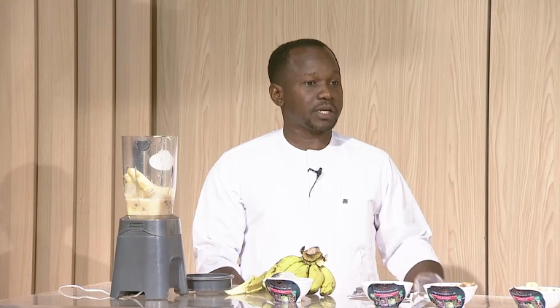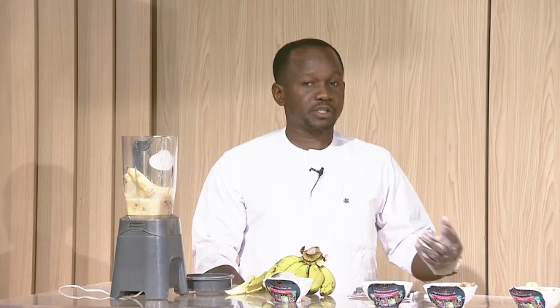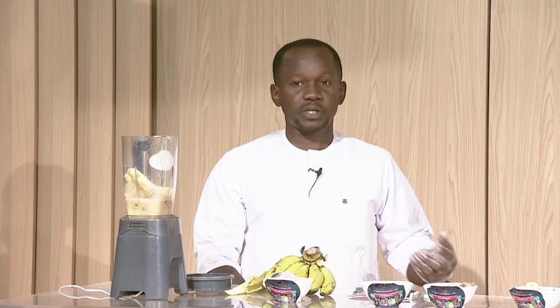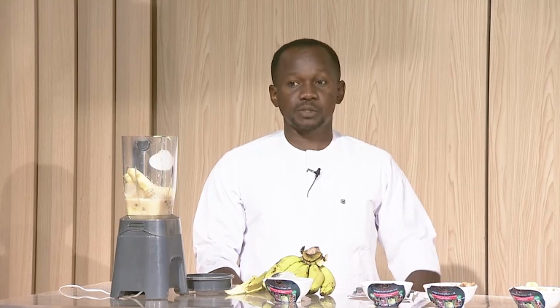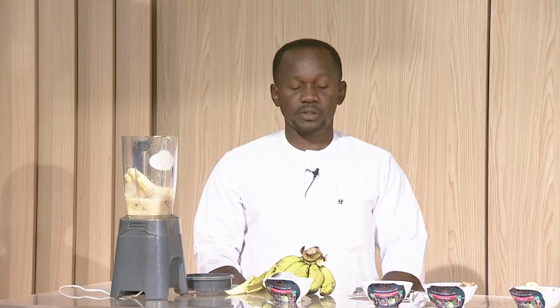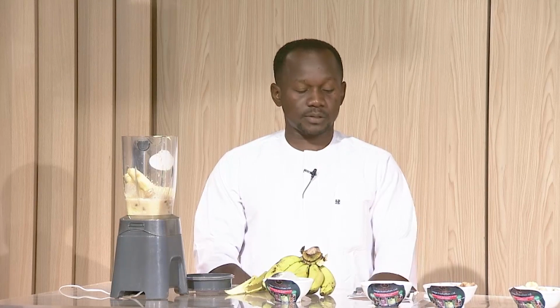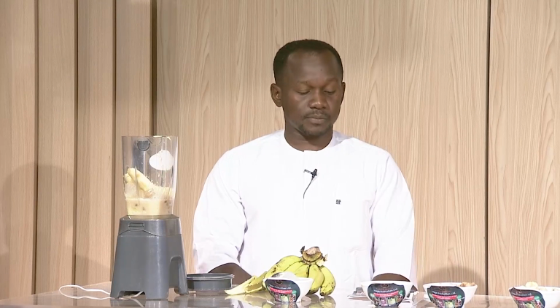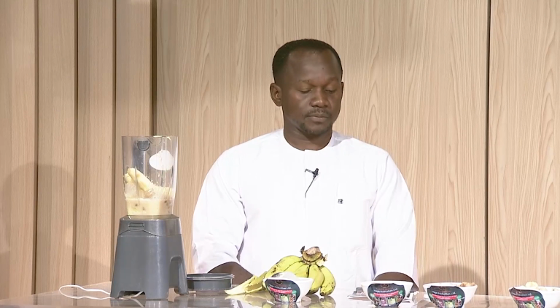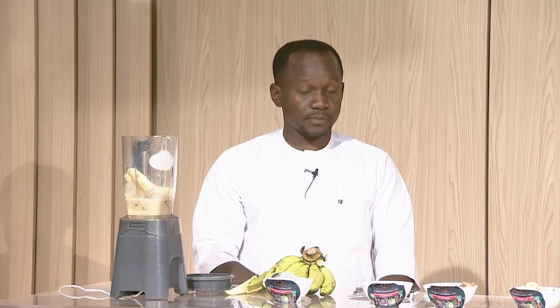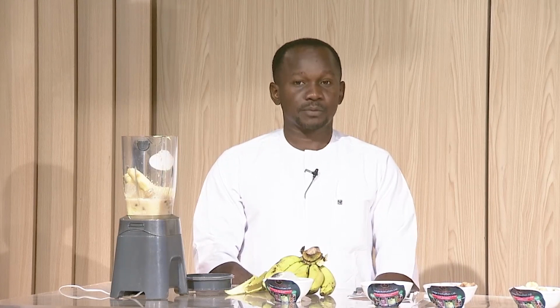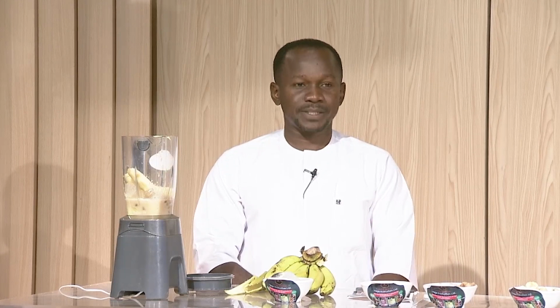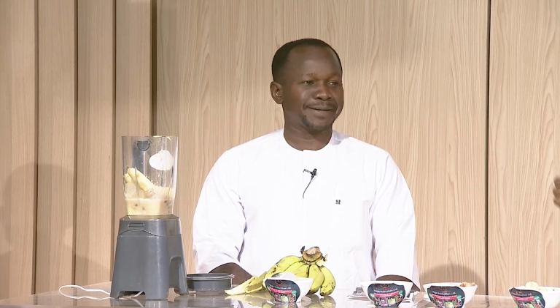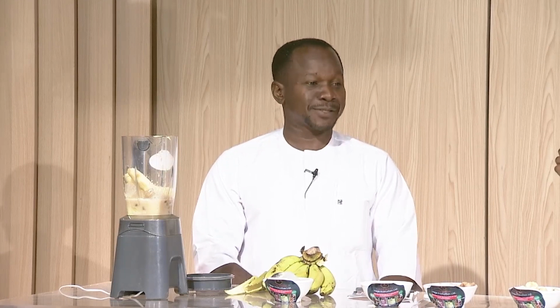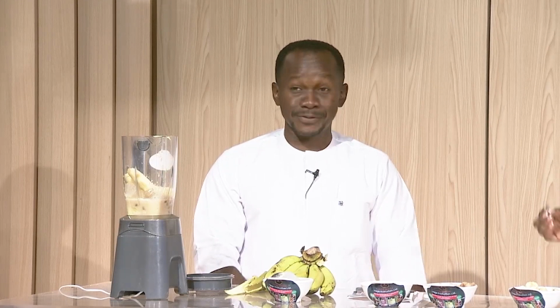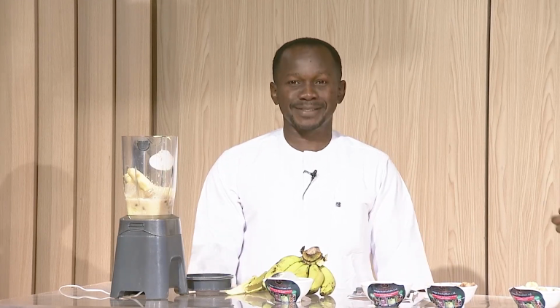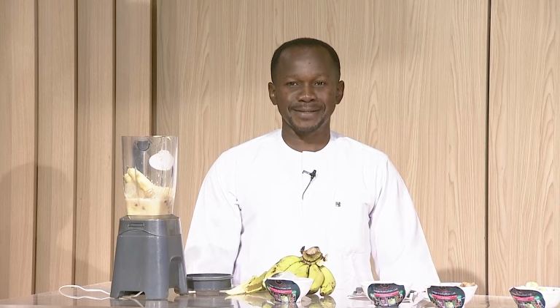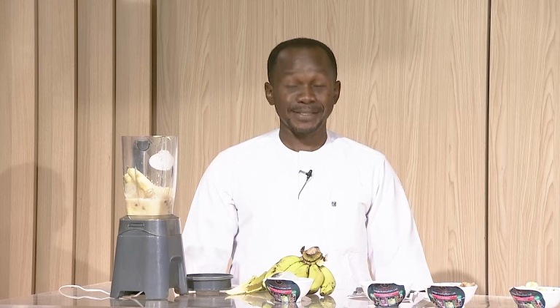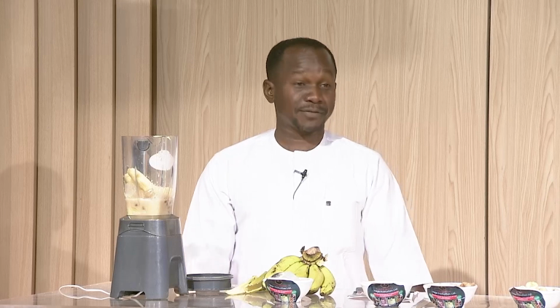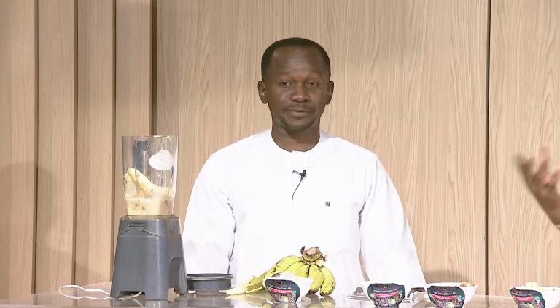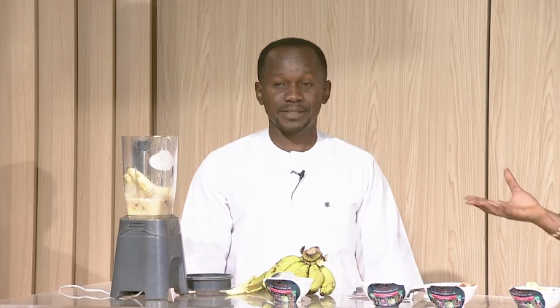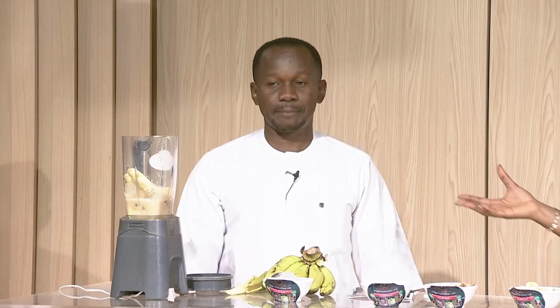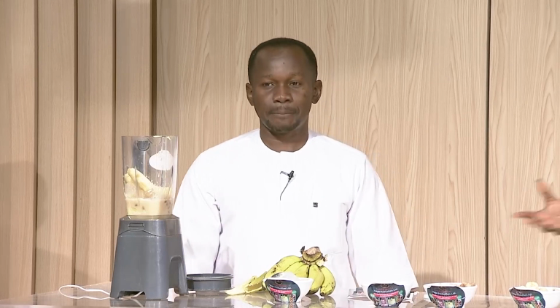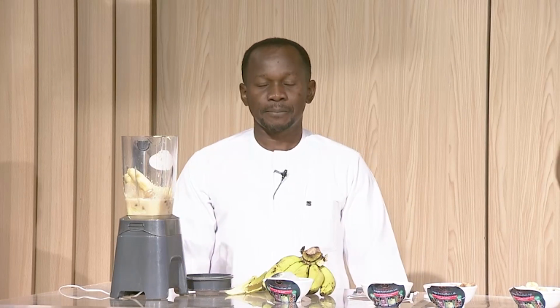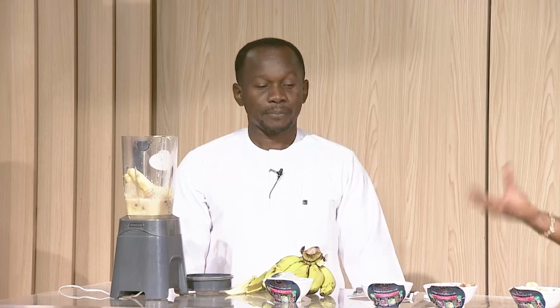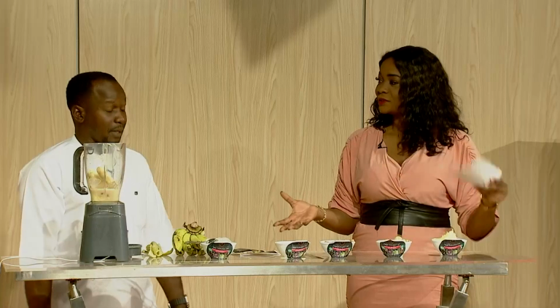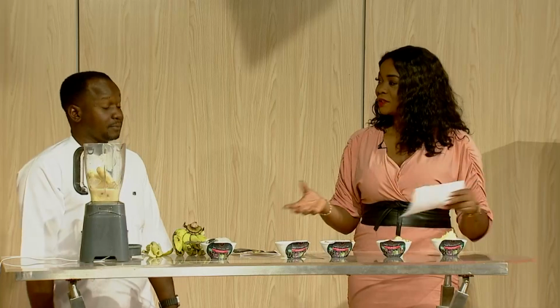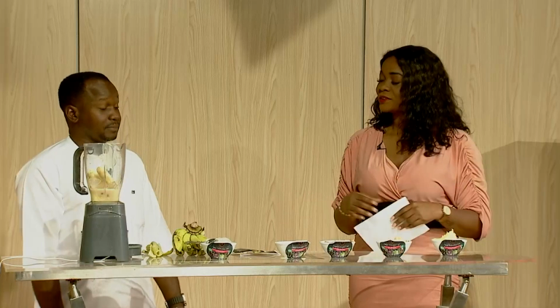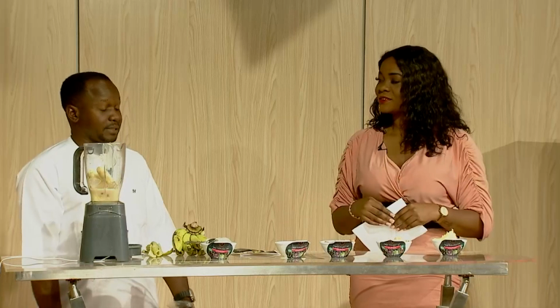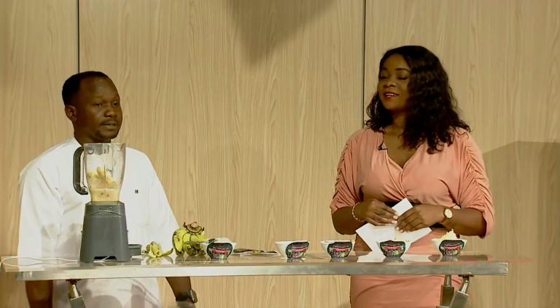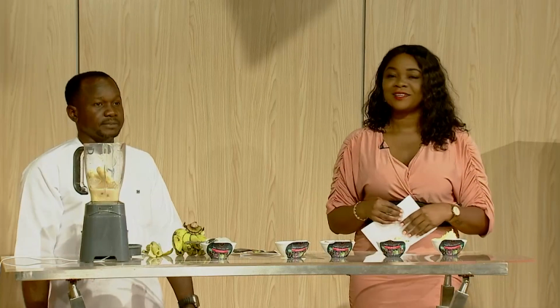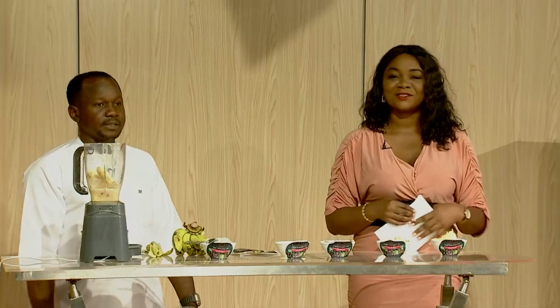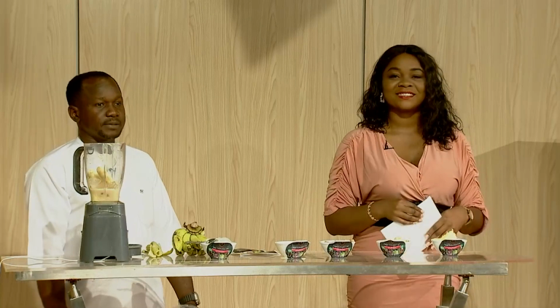Chariesspecialsmoothies — that's our Facebook page. You also do smoothies for events and locations. Yeah, exactly.